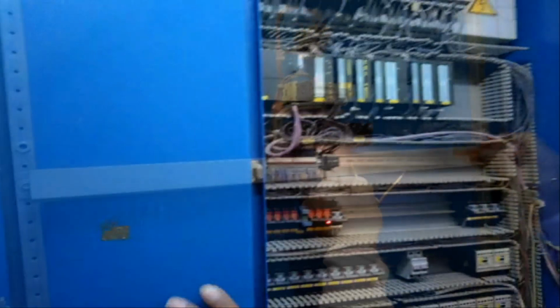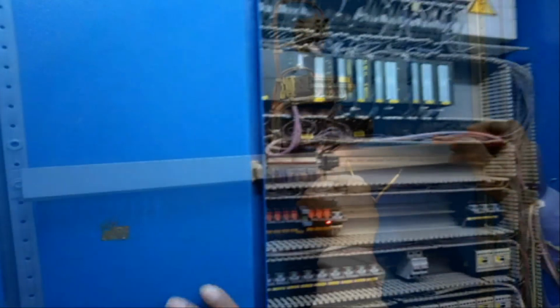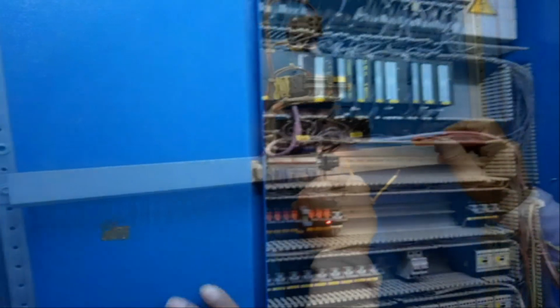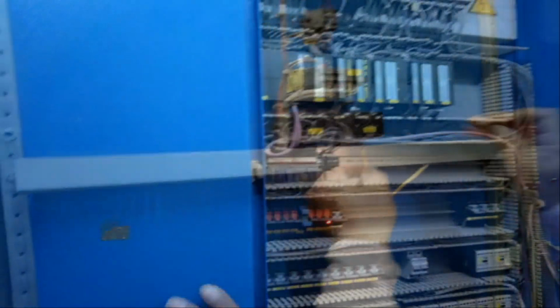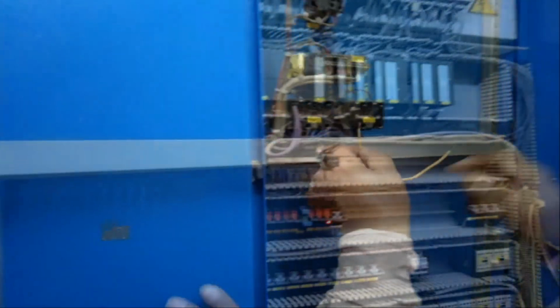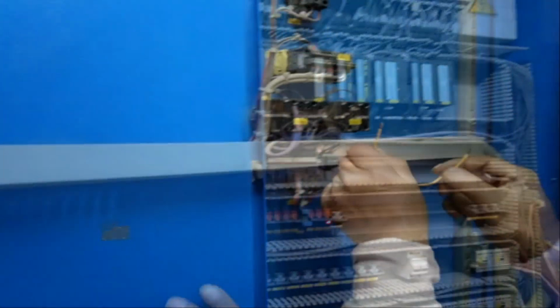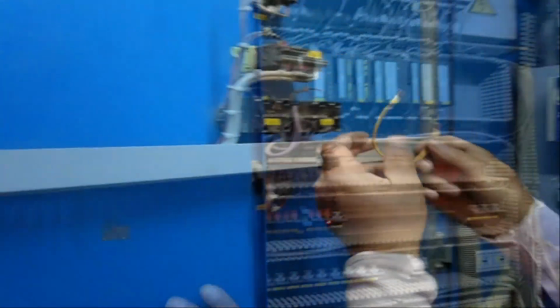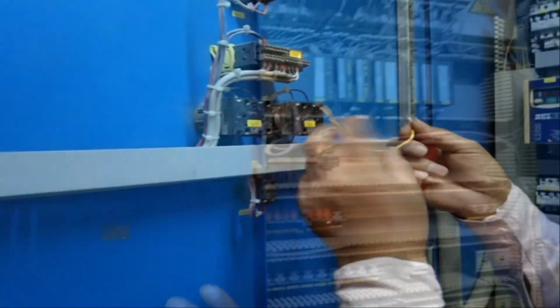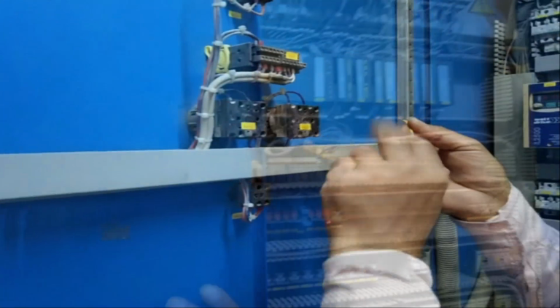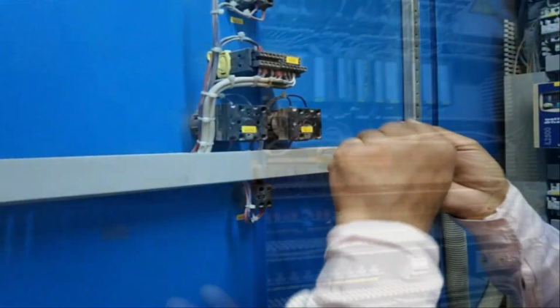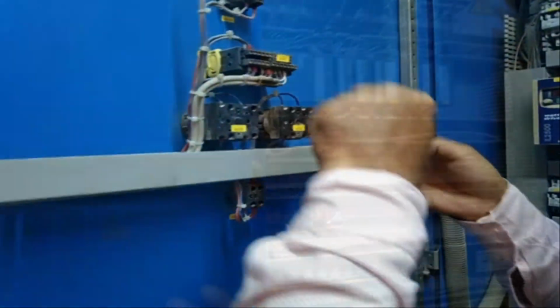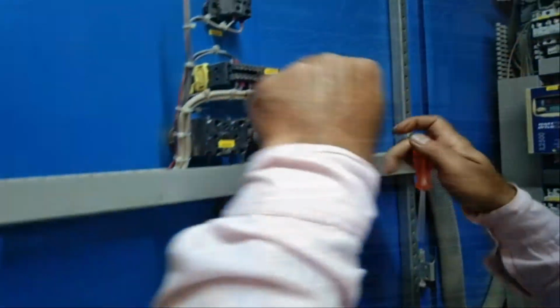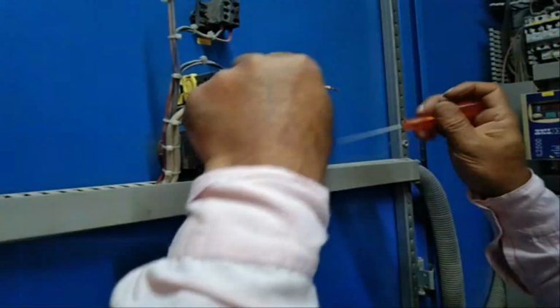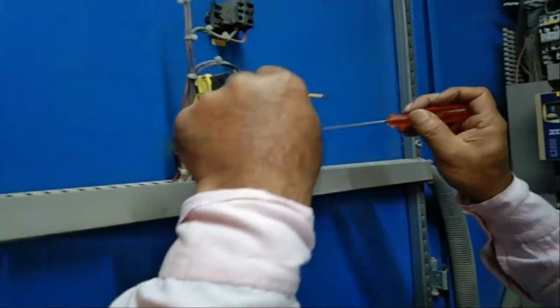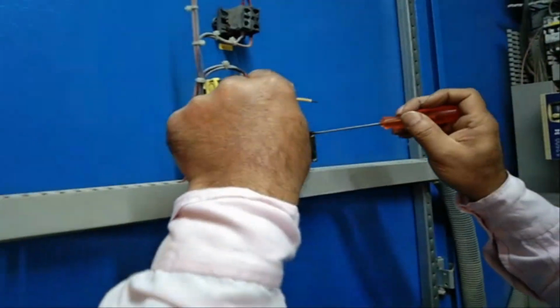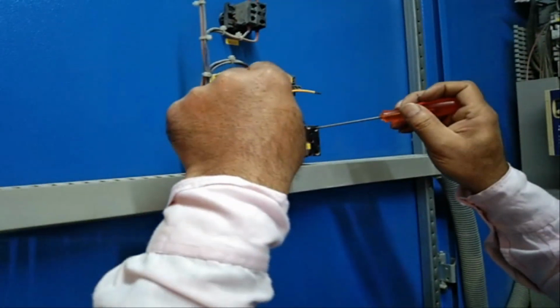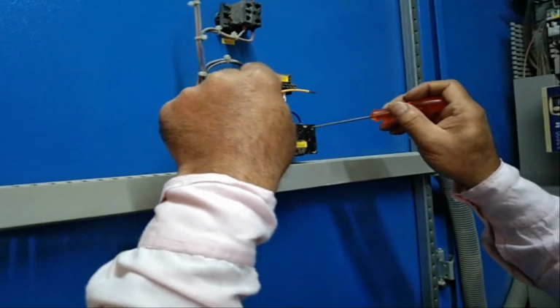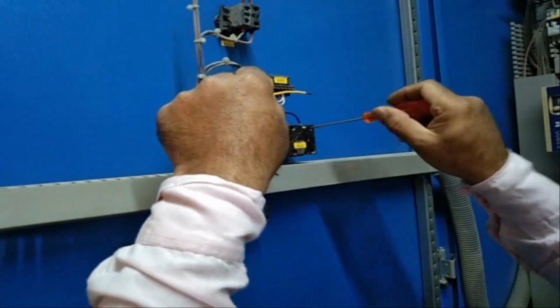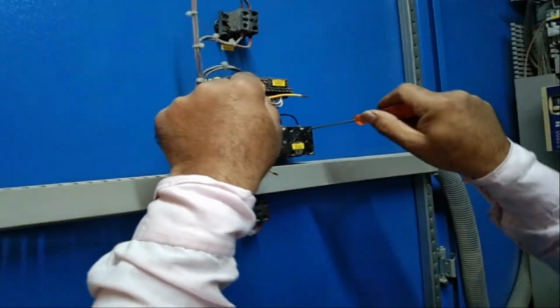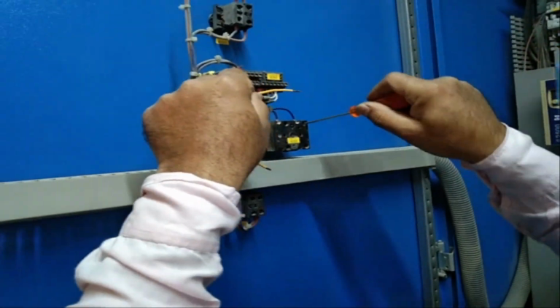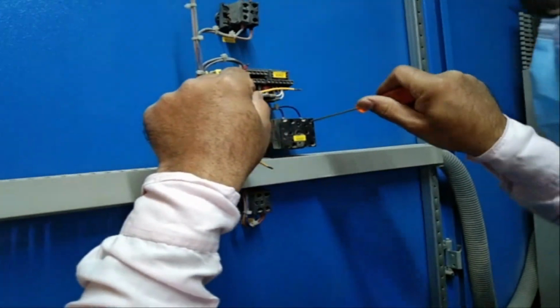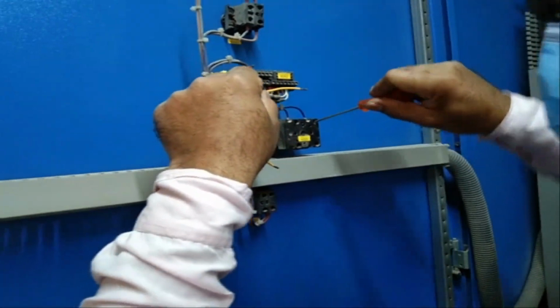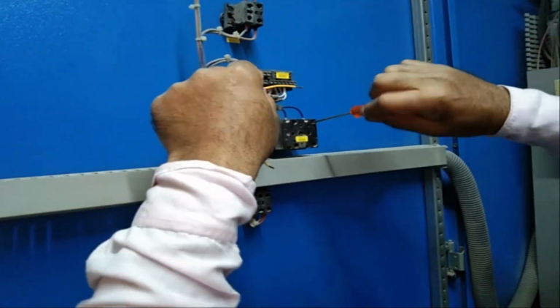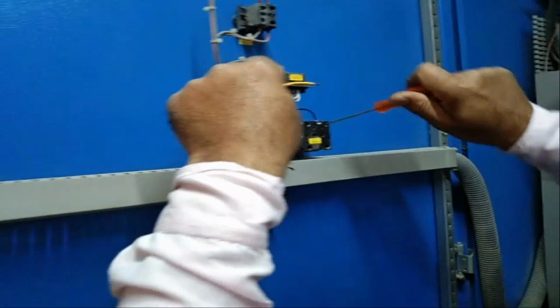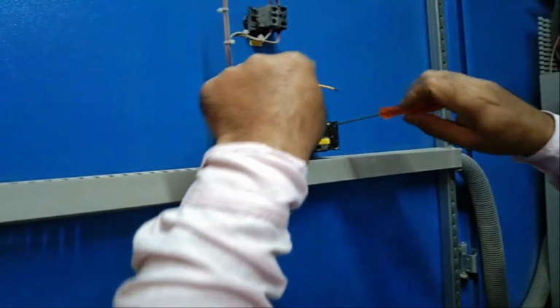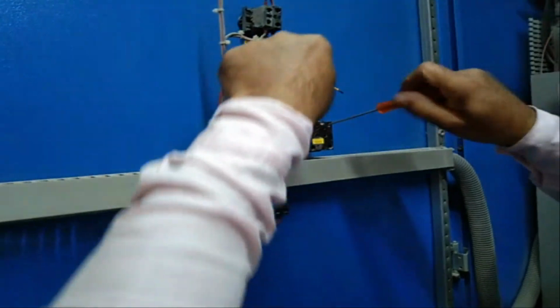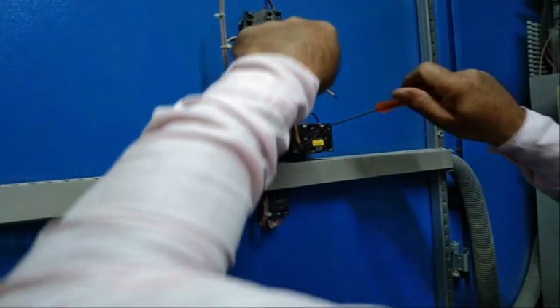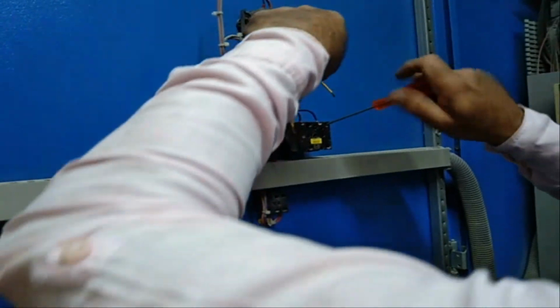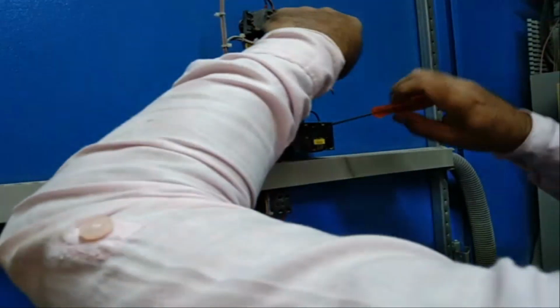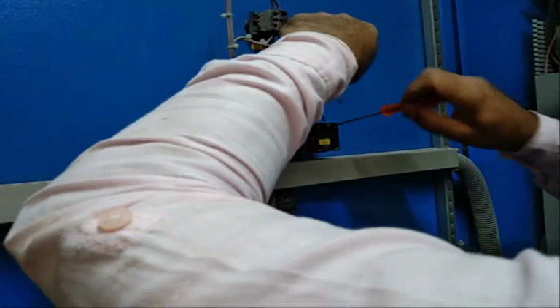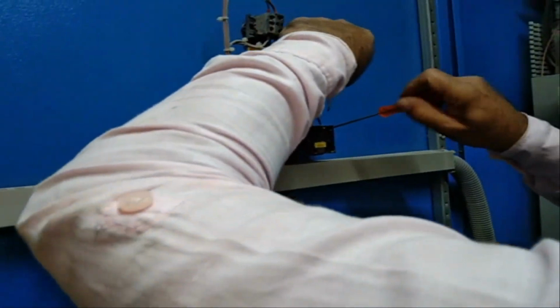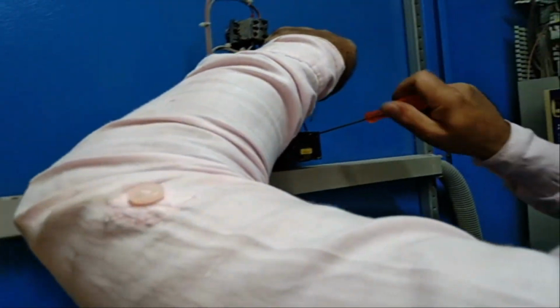So lalagyan natin ang jumper ito para magkaroon ng supply yung manual side niya, yung manual circuit.